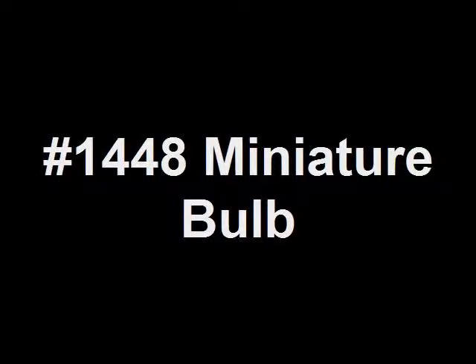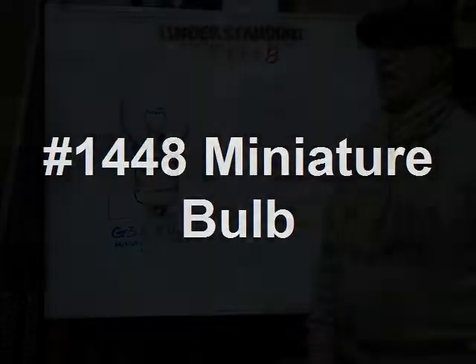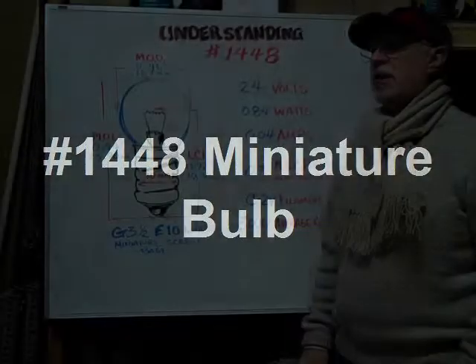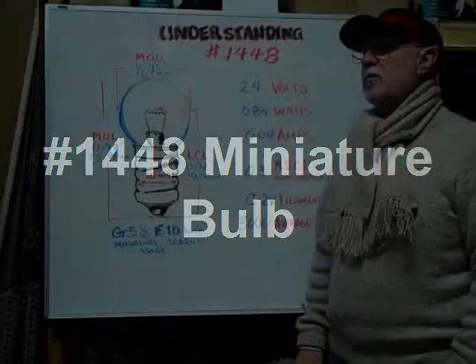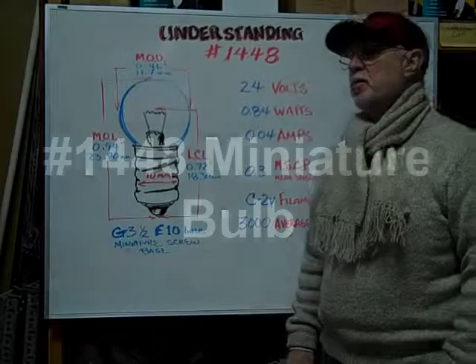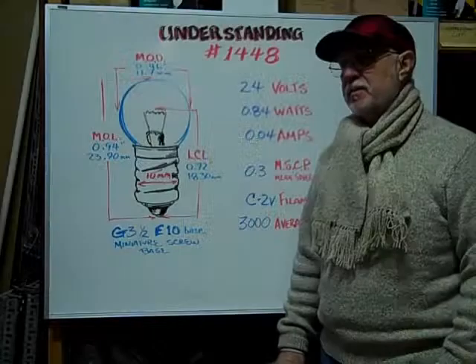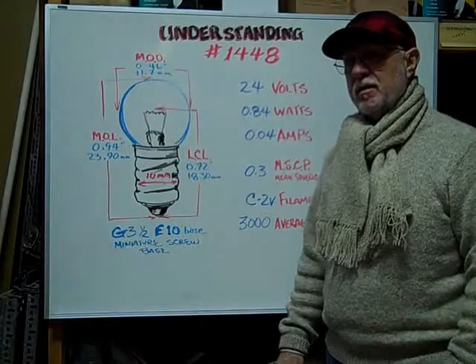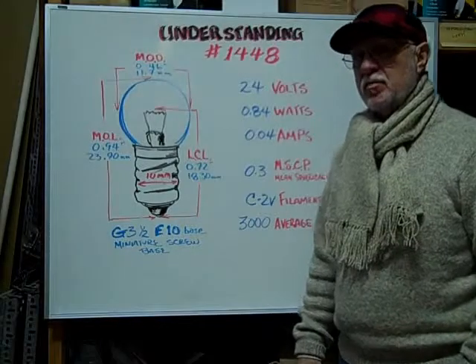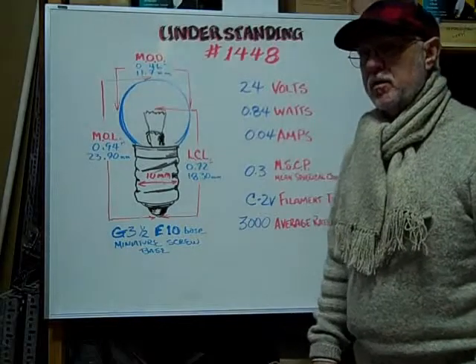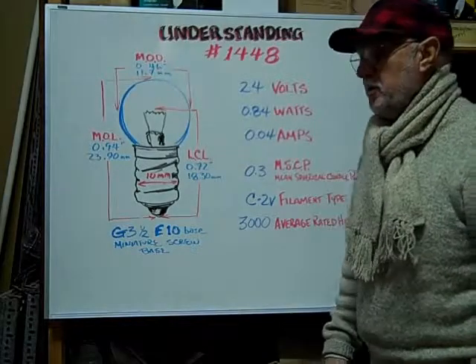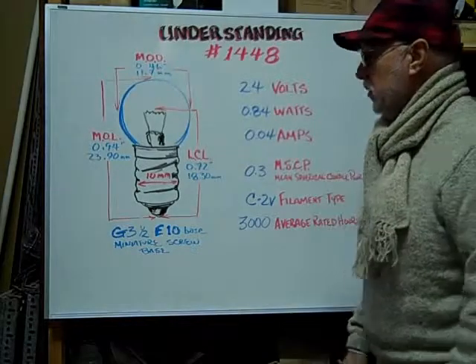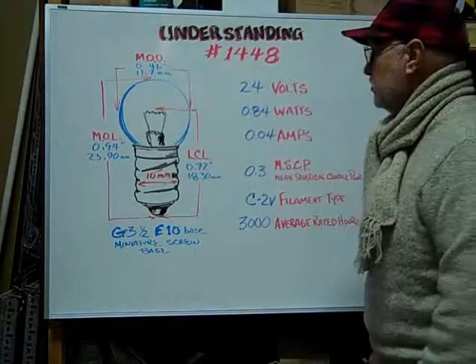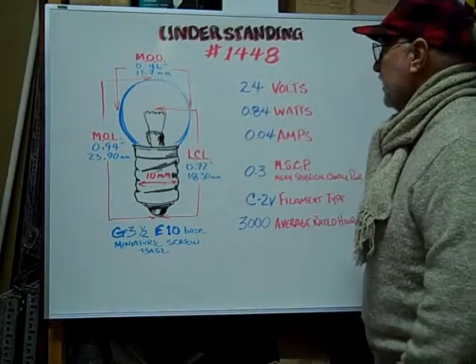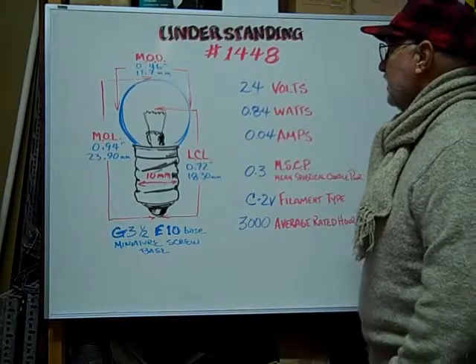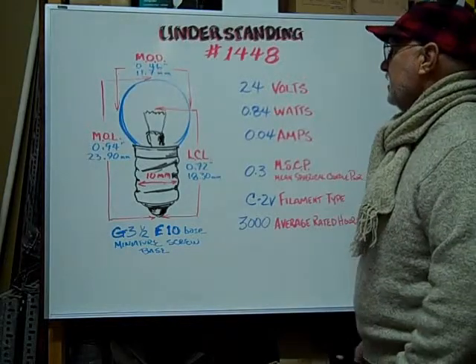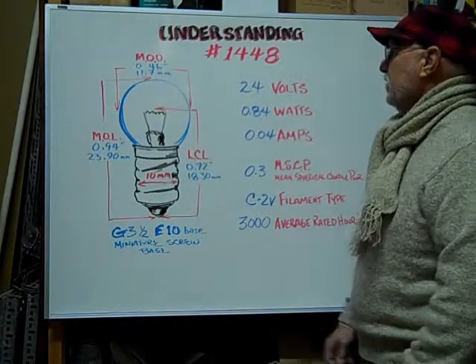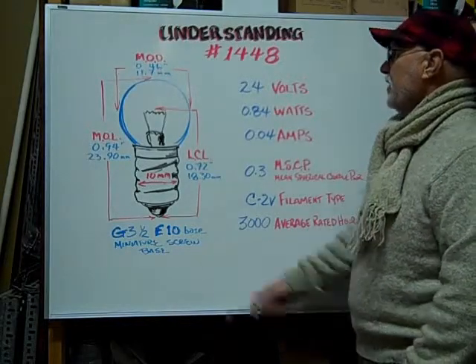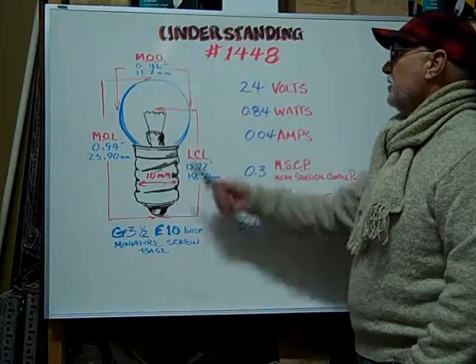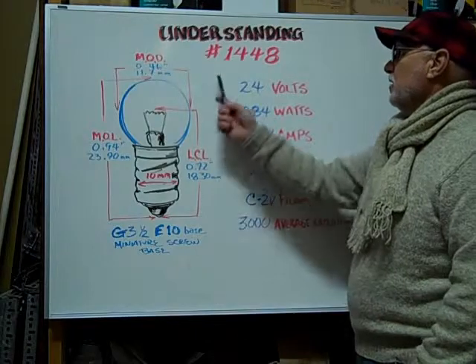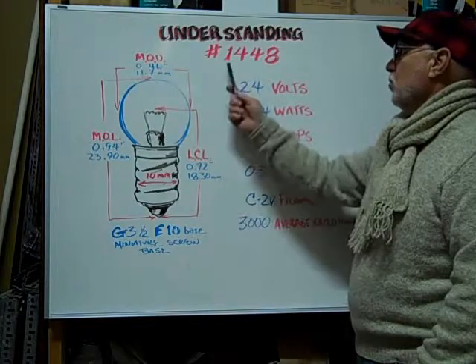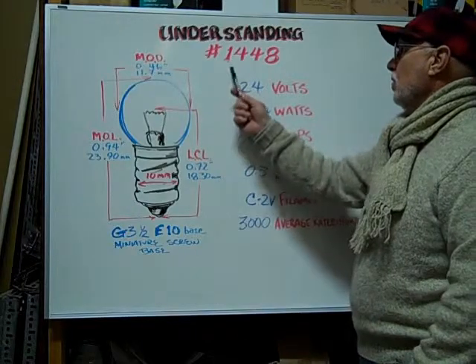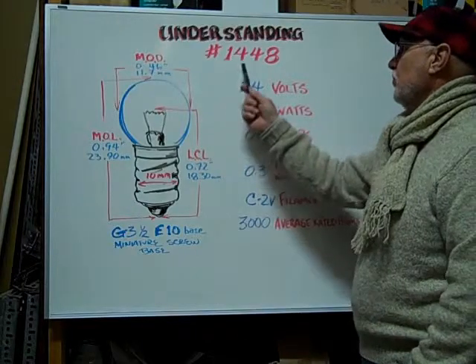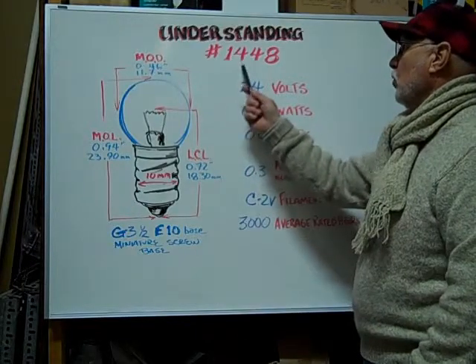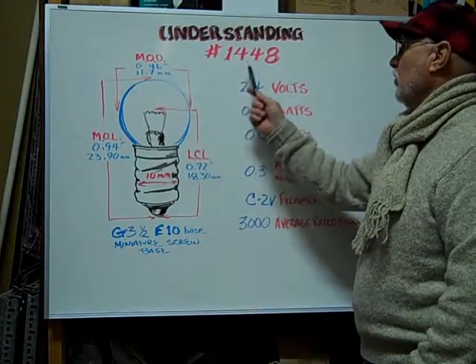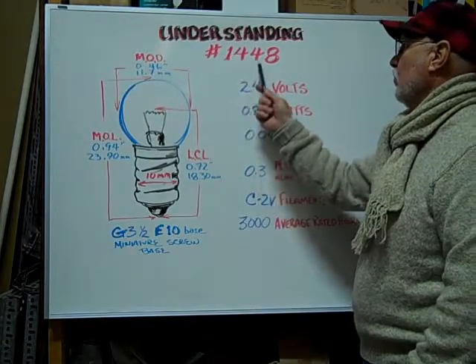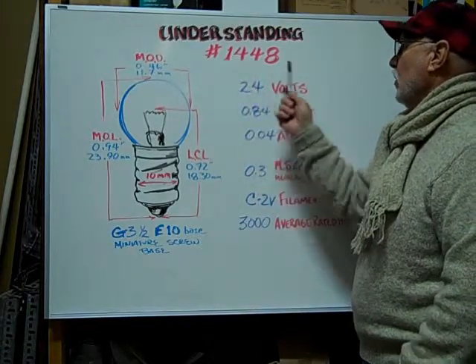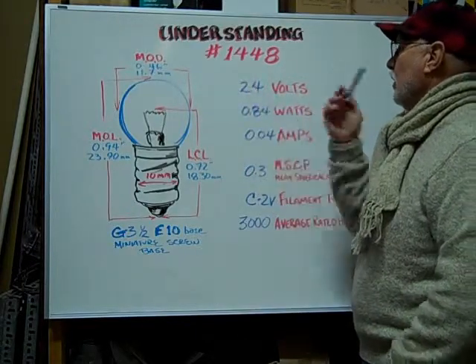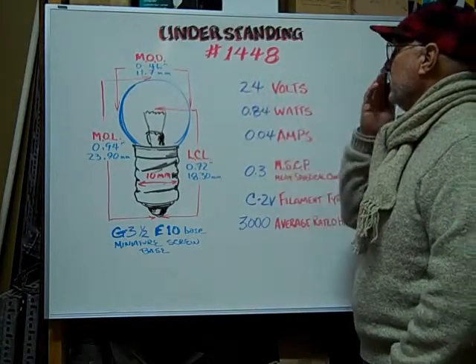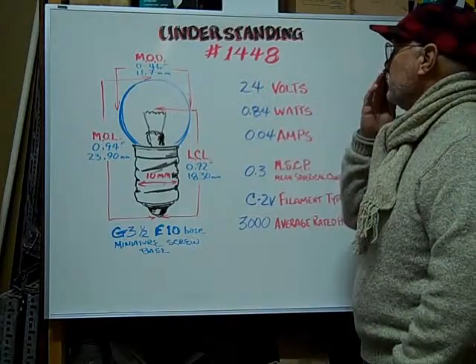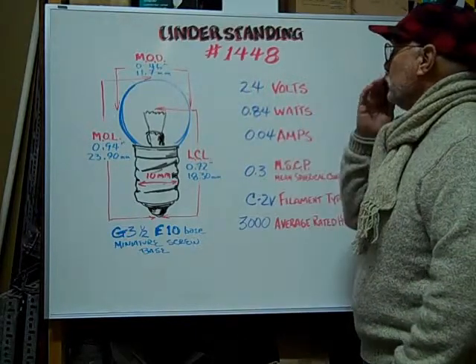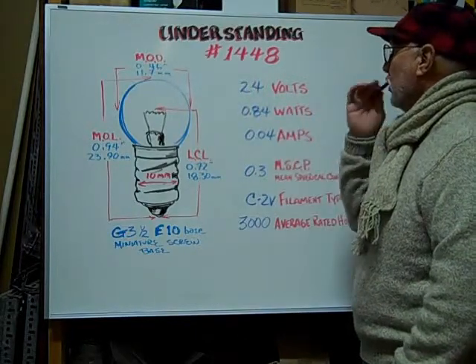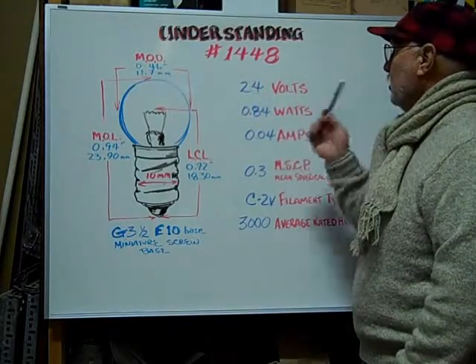Hi, here at Bulbtown we want to help you understand and identify the number 1448 miniature bulb.